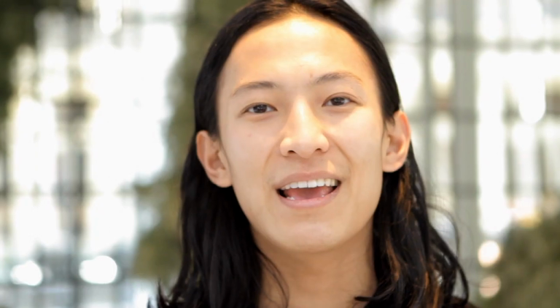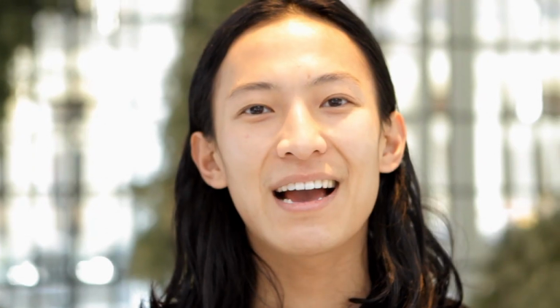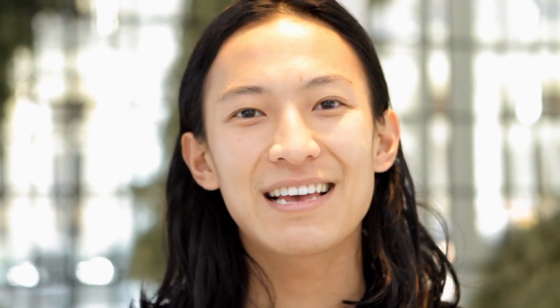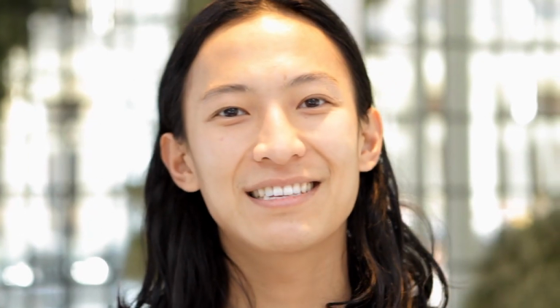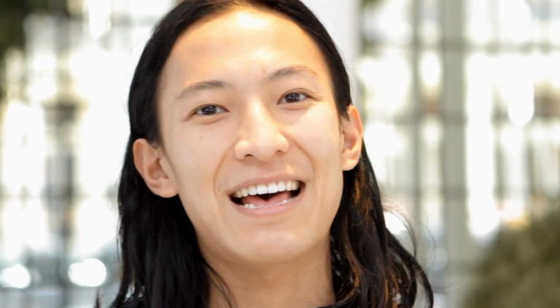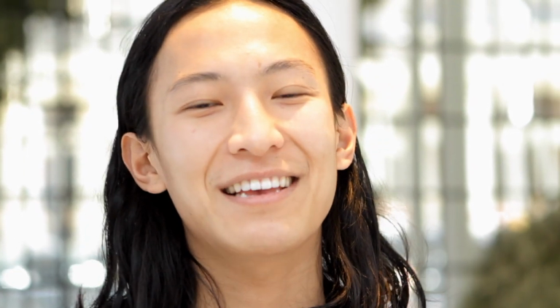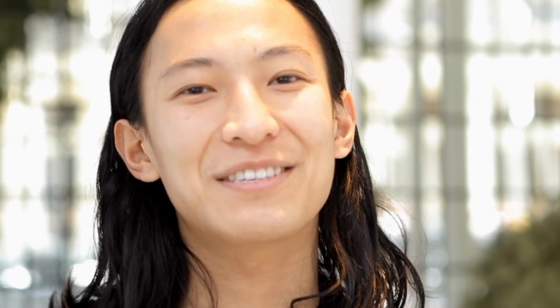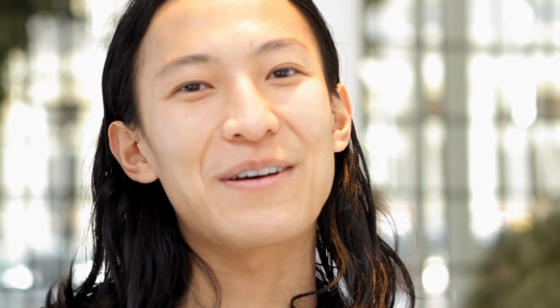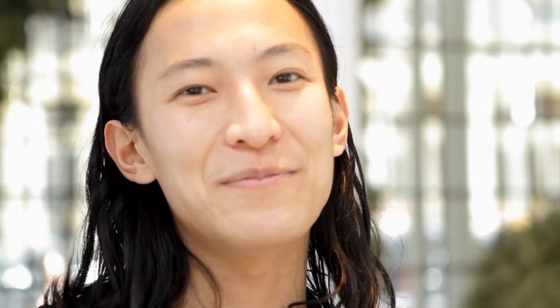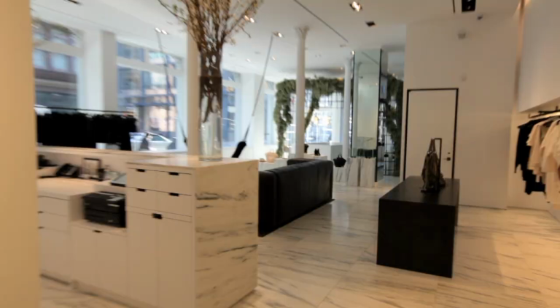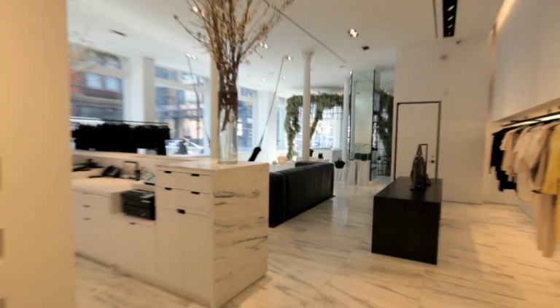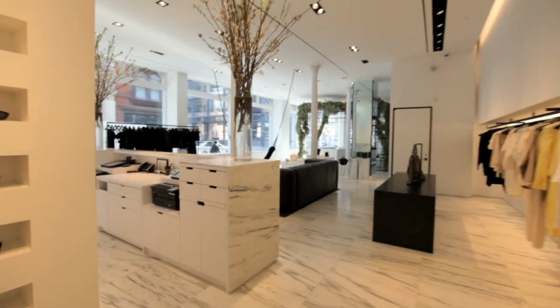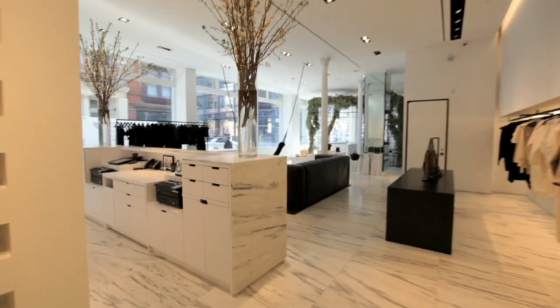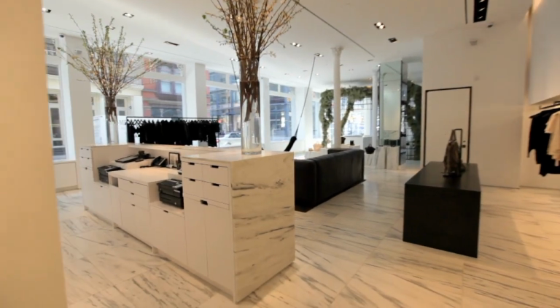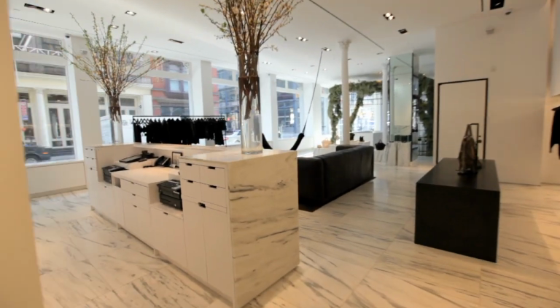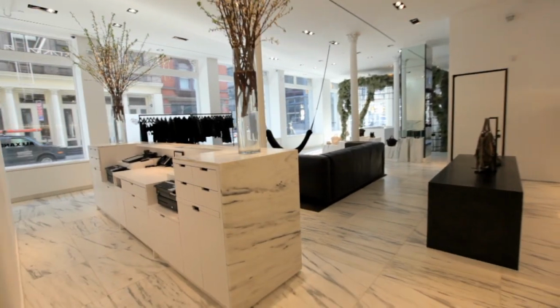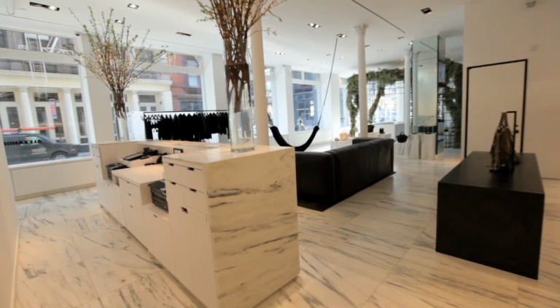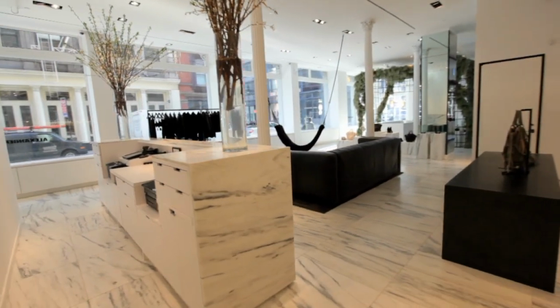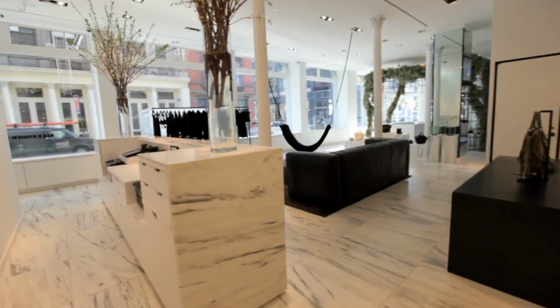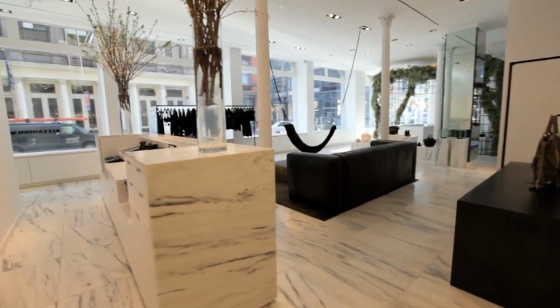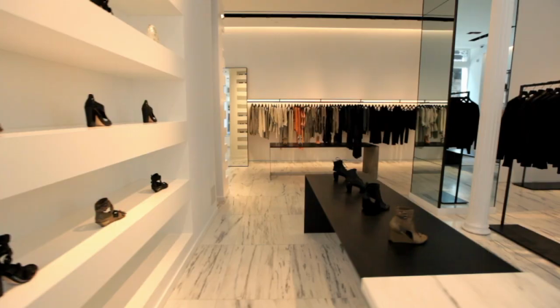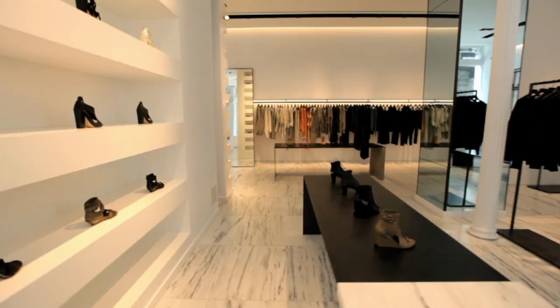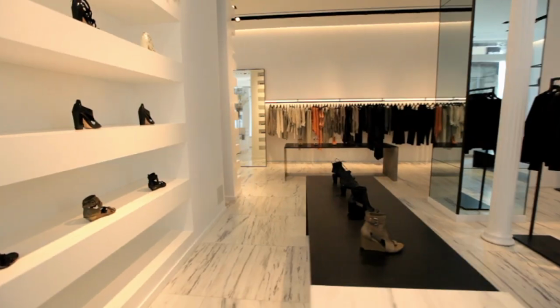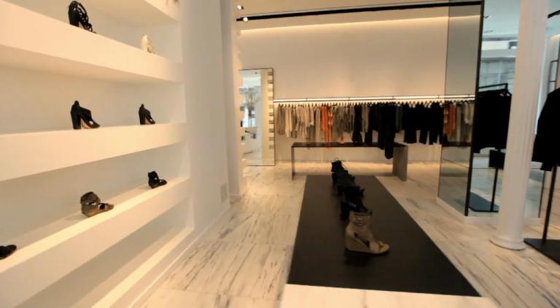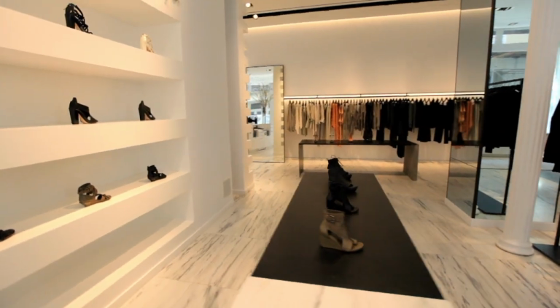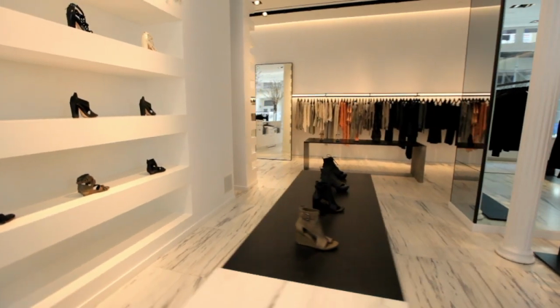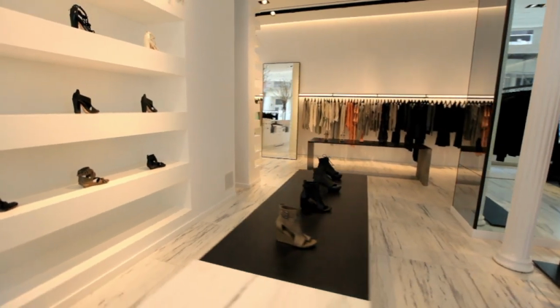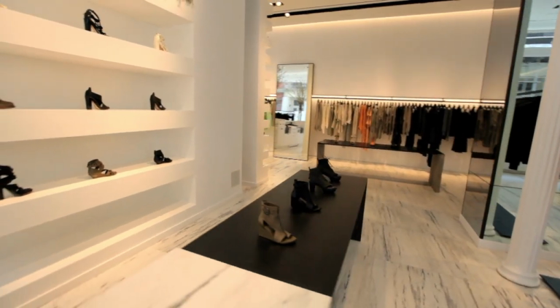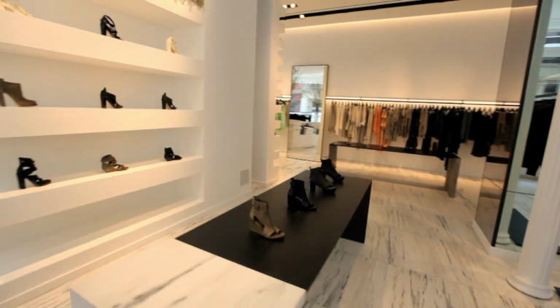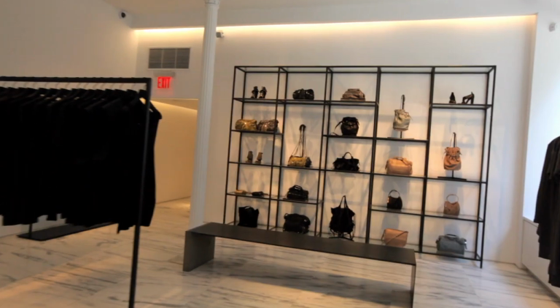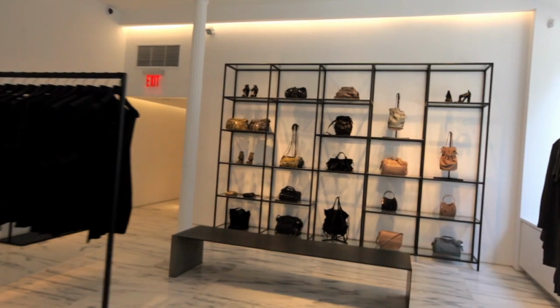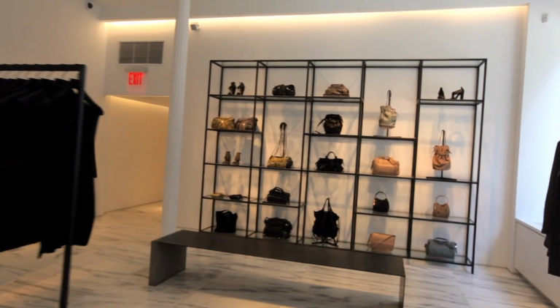Hey guys, this is Alex. Welcome to our new store, 103 Grand Street. Today we're going to take you on a little tour.